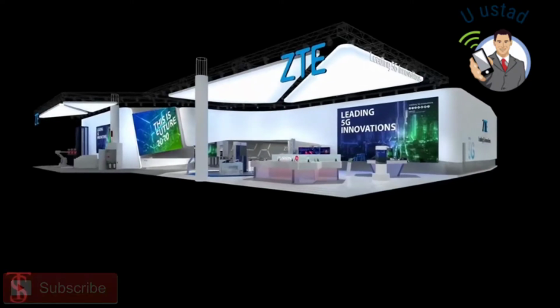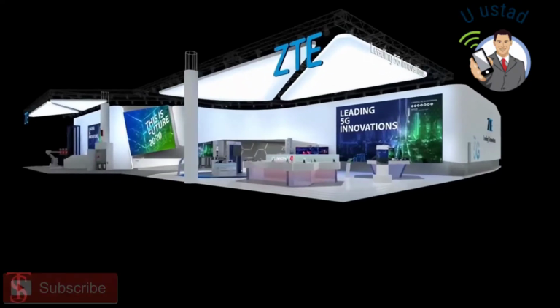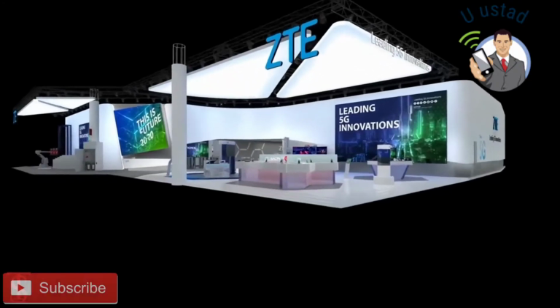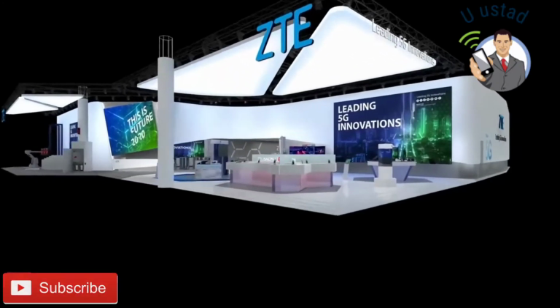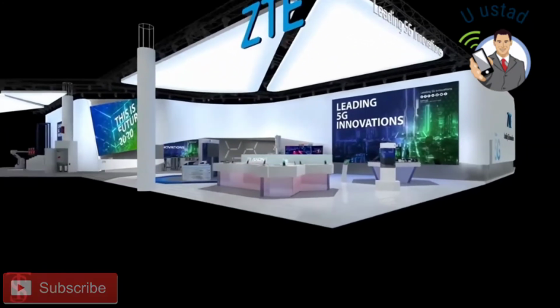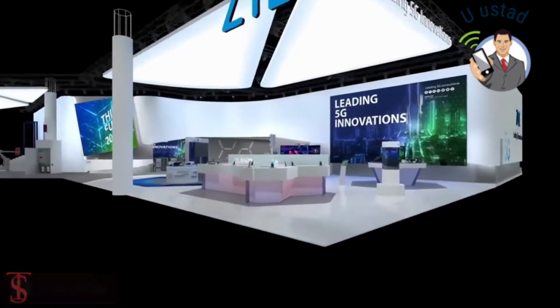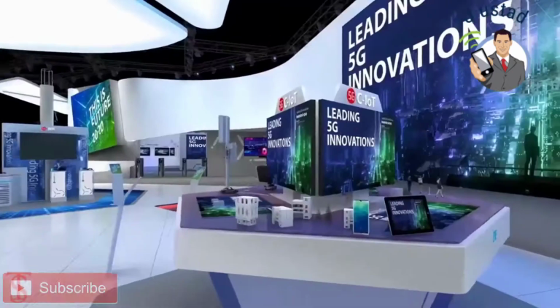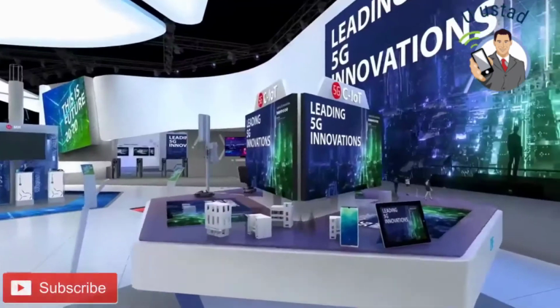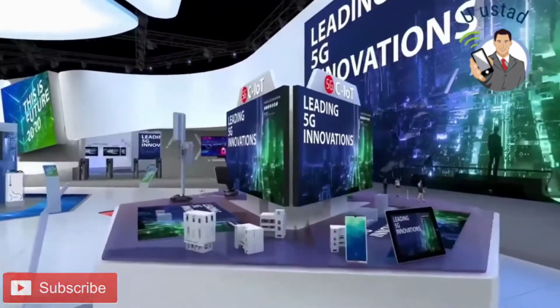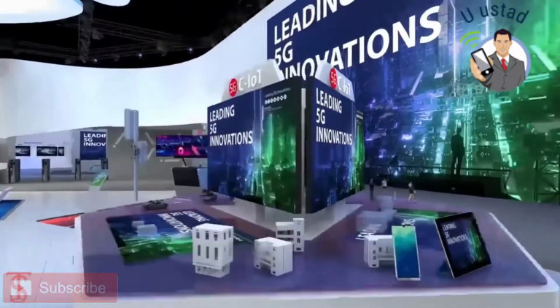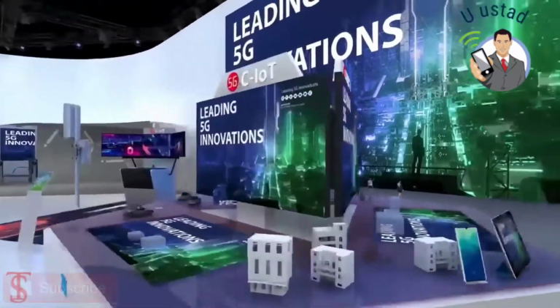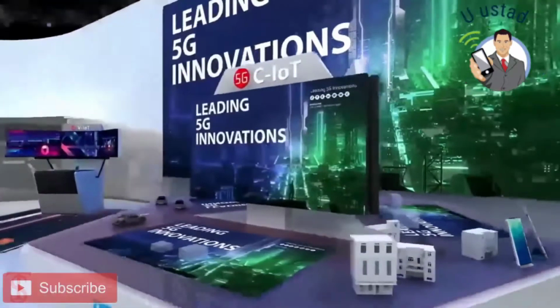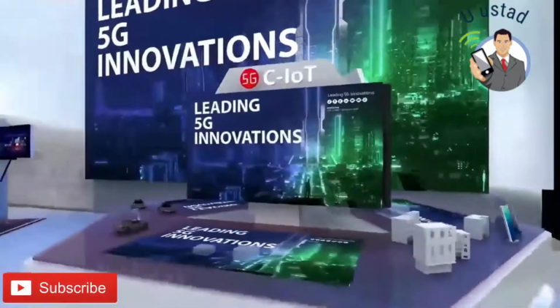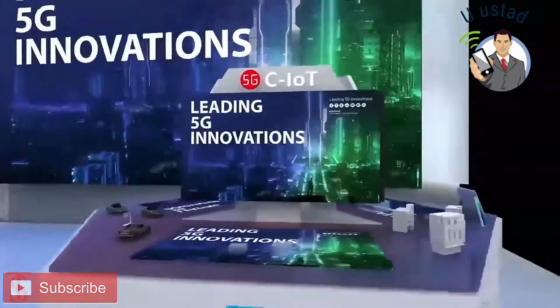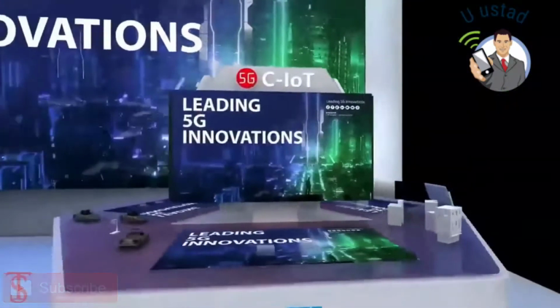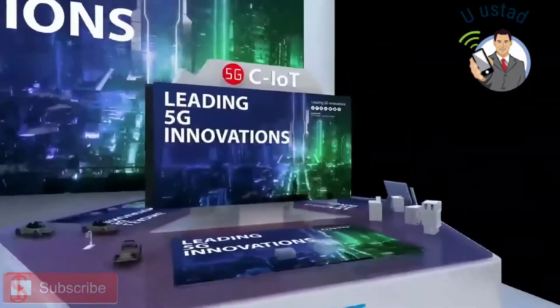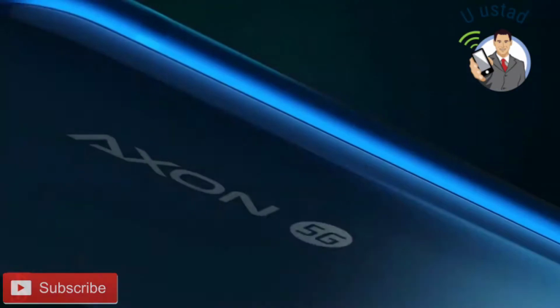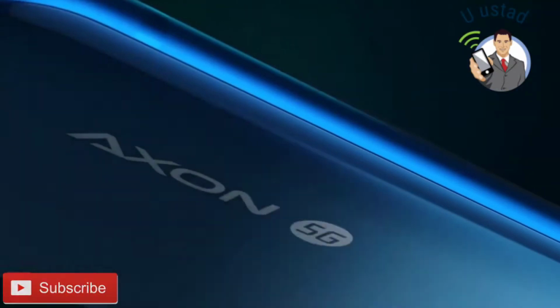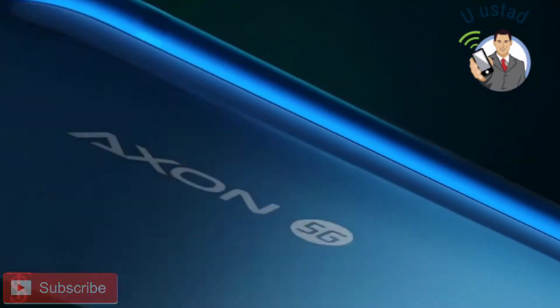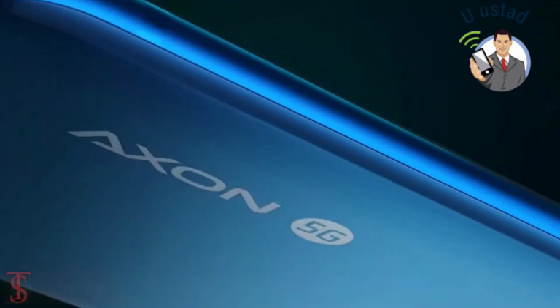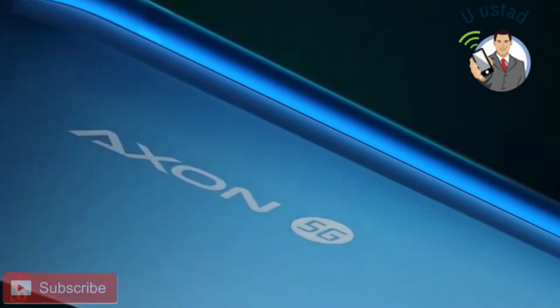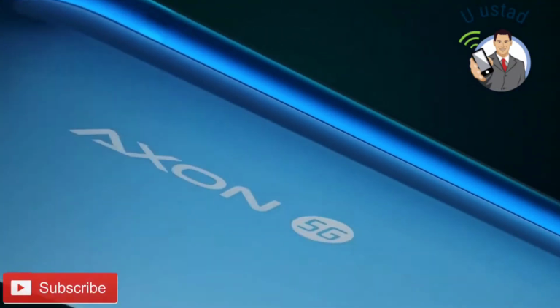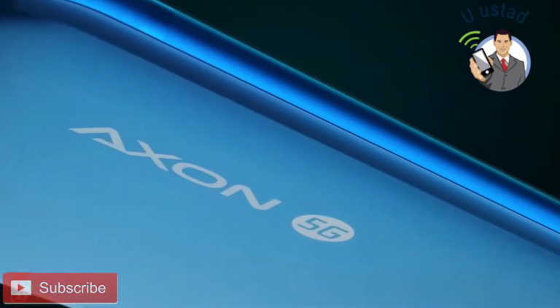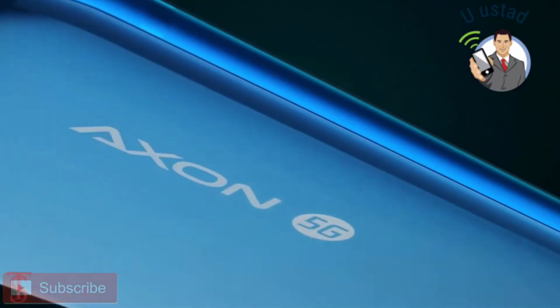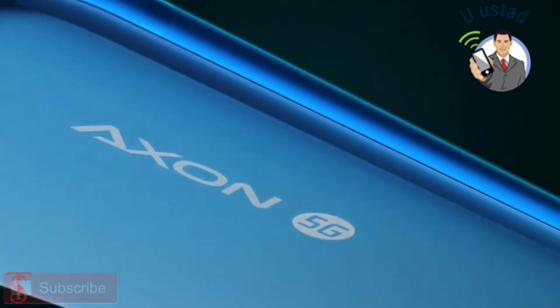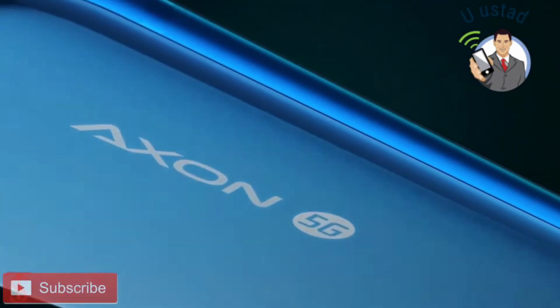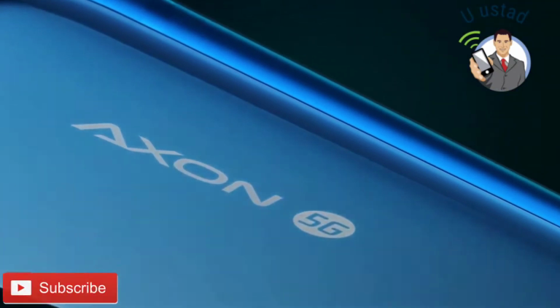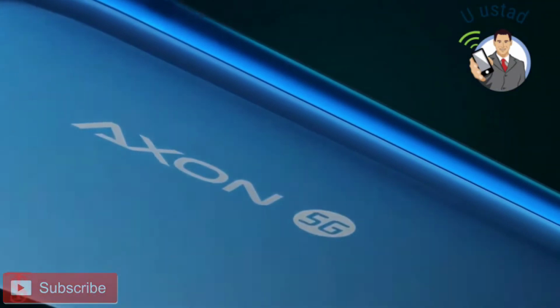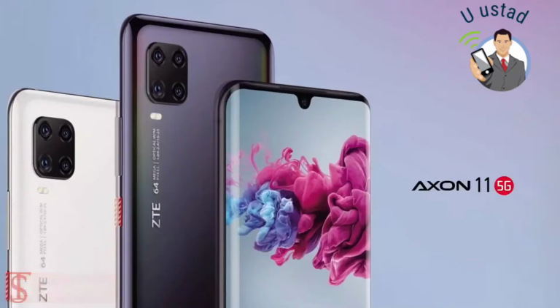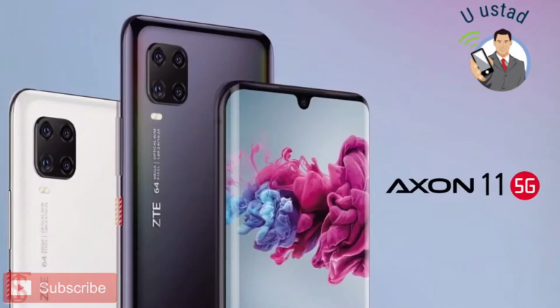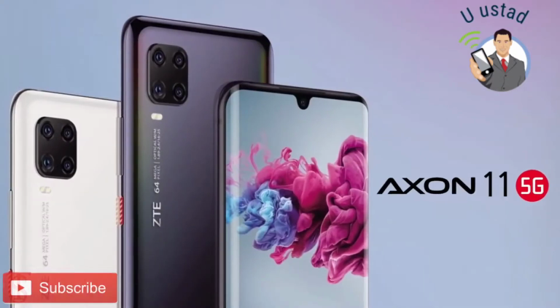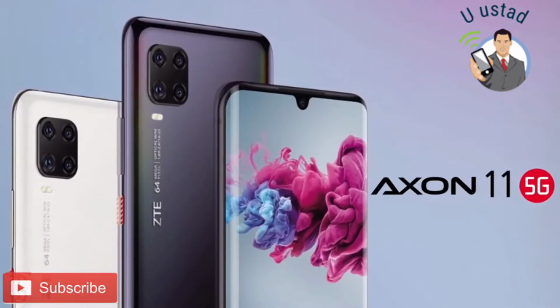The Chinese smartphone maker ZTE has launched its new 5G smartphone in China called the Axon 11.